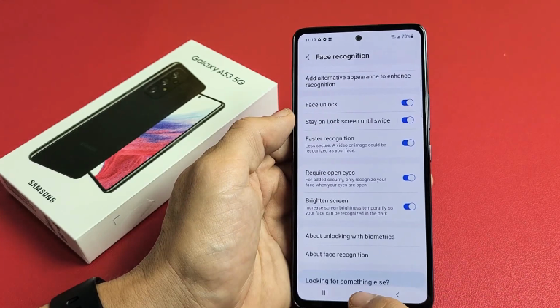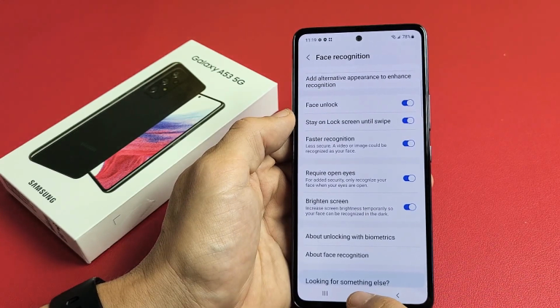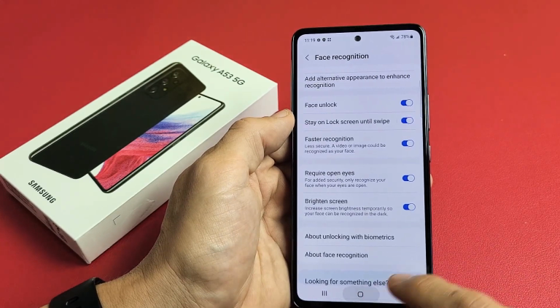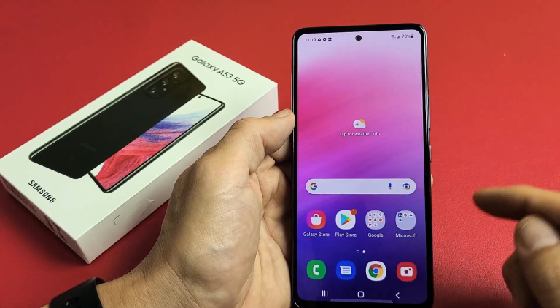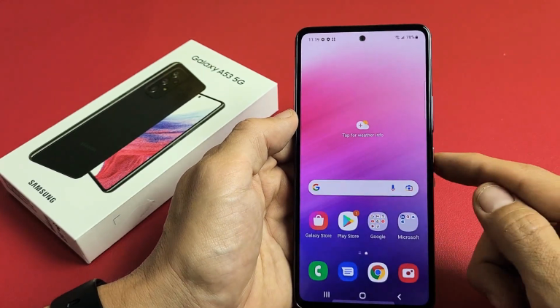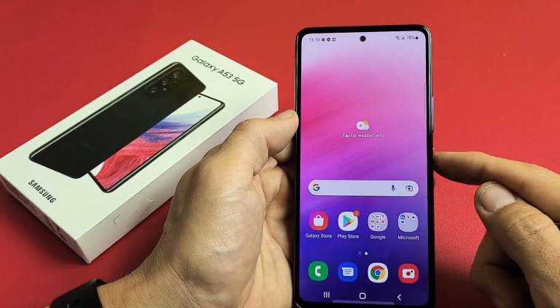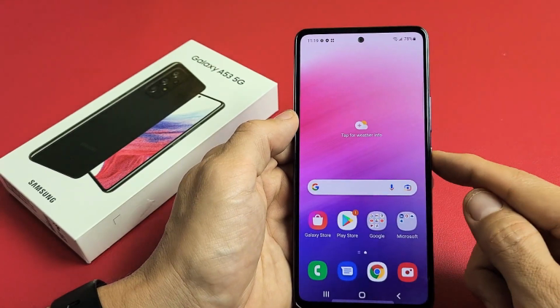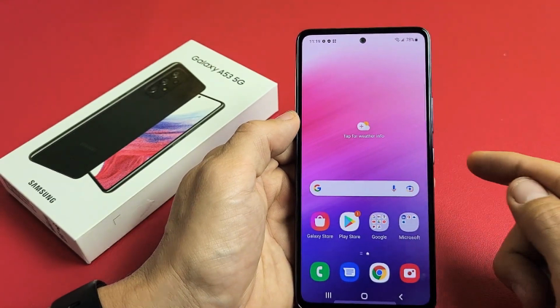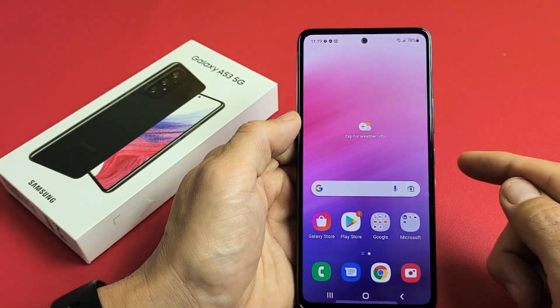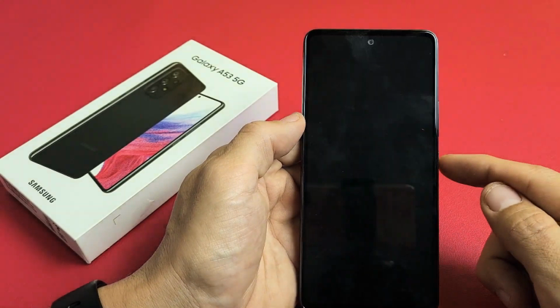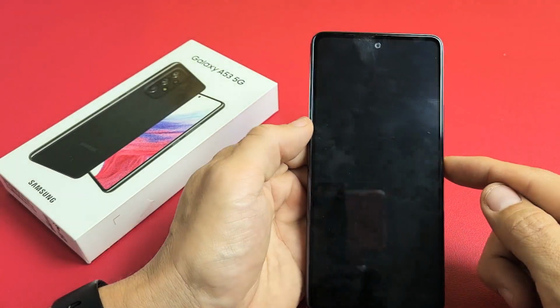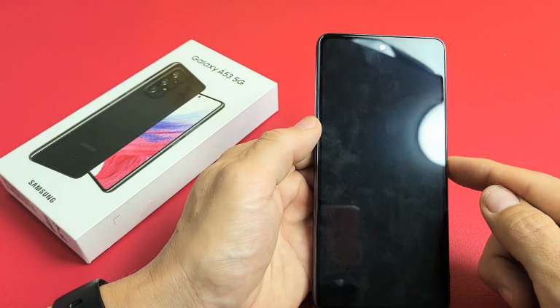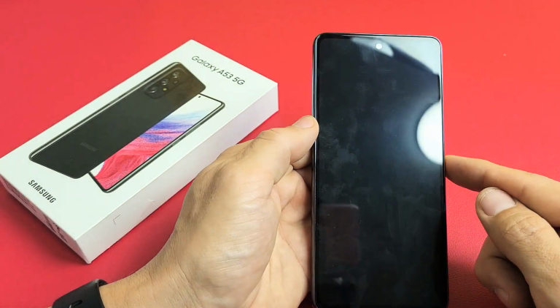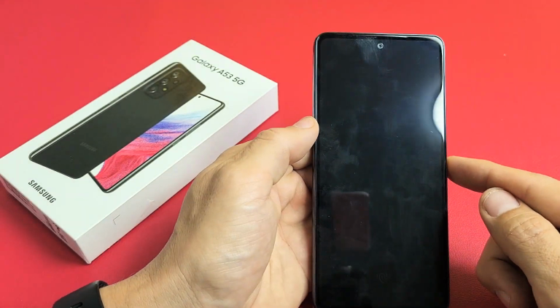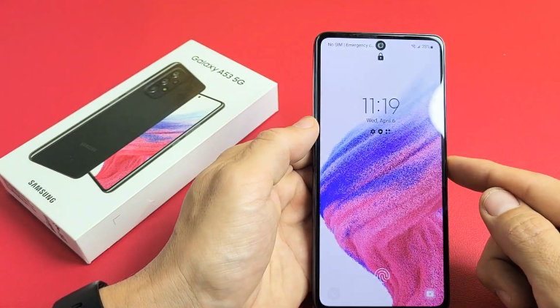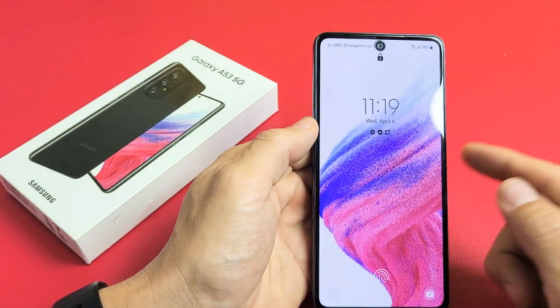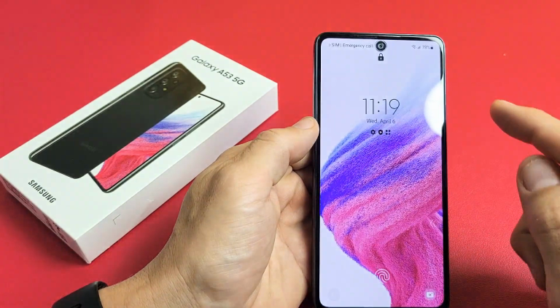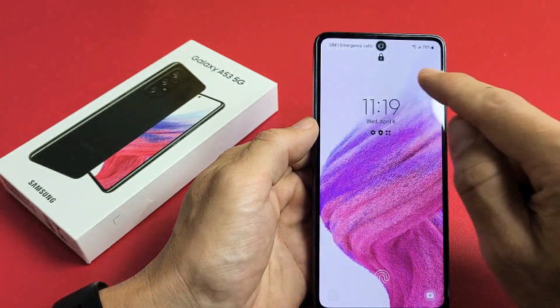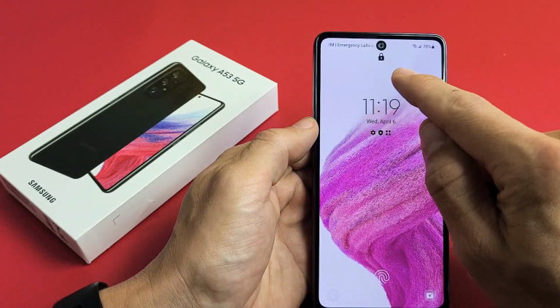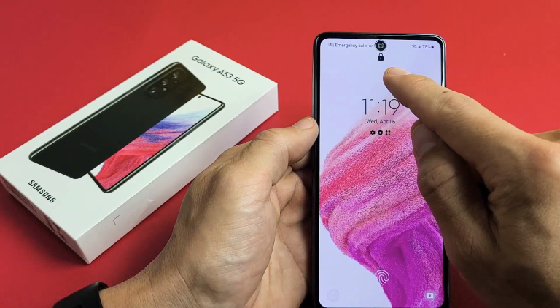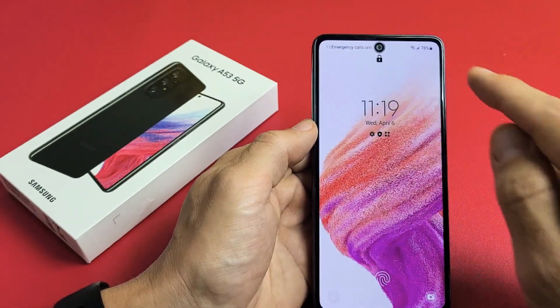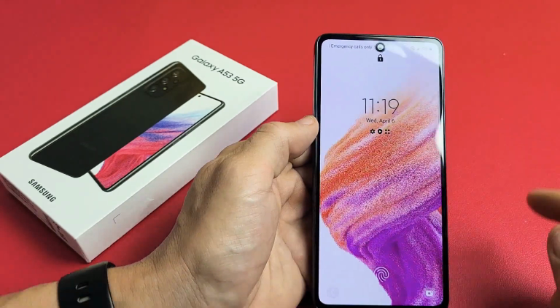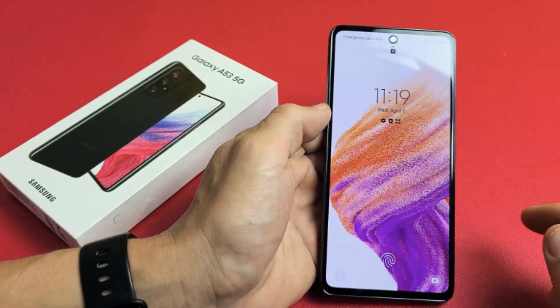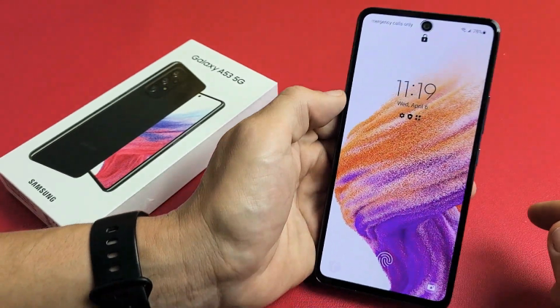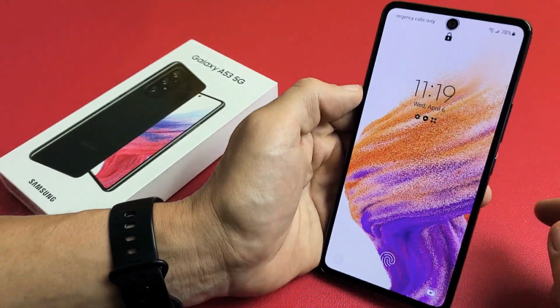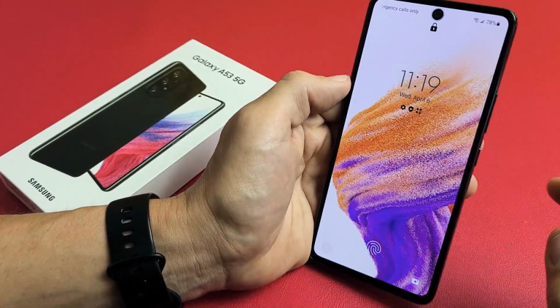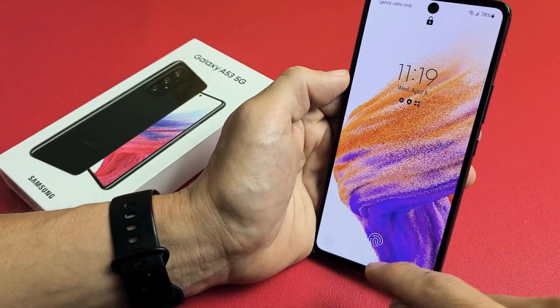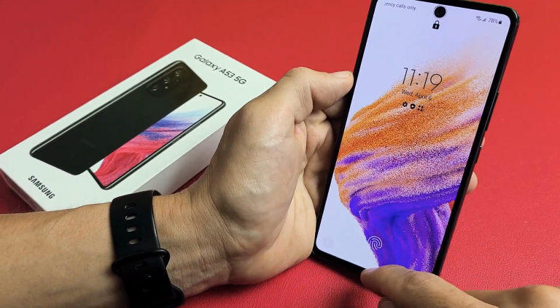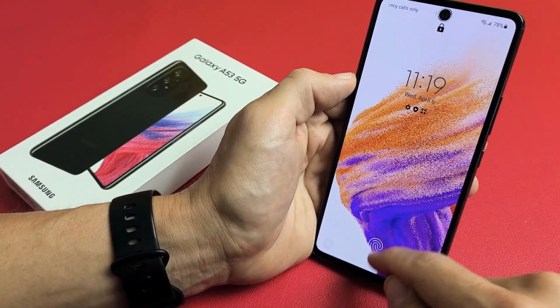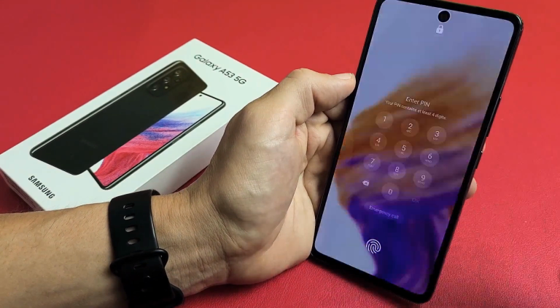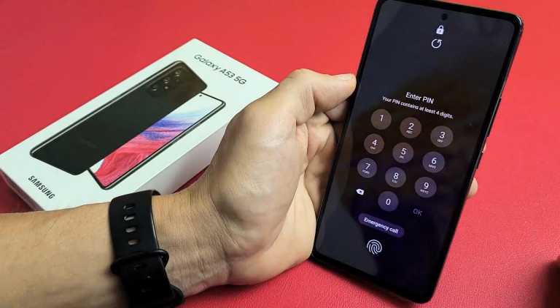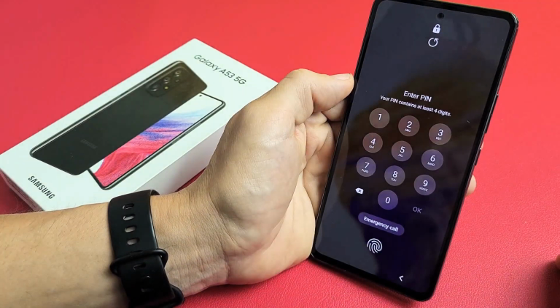So now when I go ahead and lock my phone, you can see that it's locked. Now if I look at my phone and swipe up...